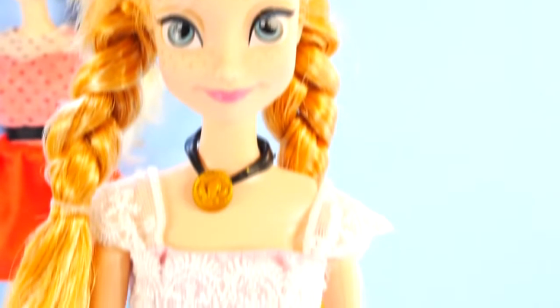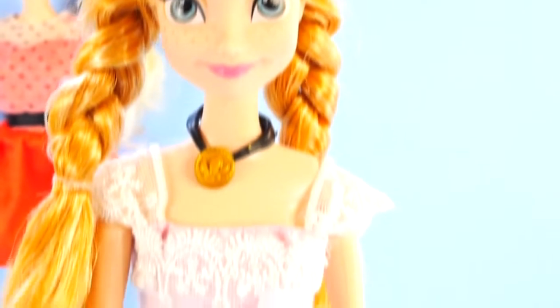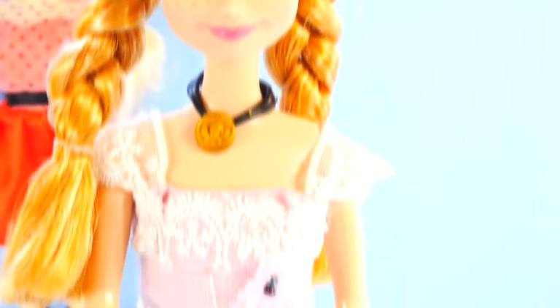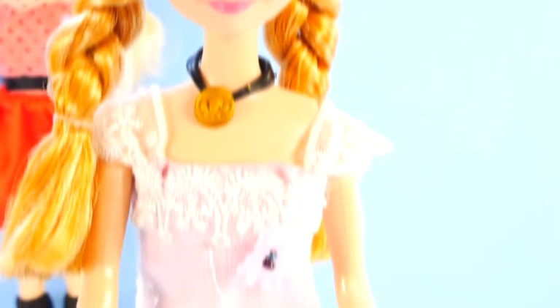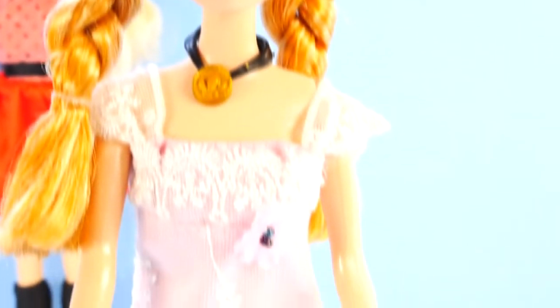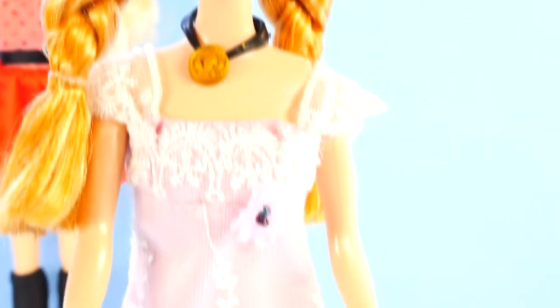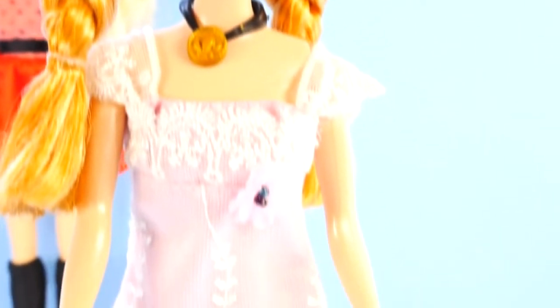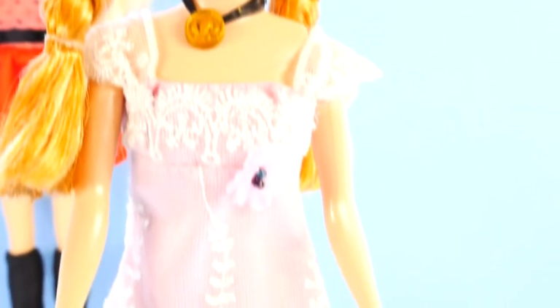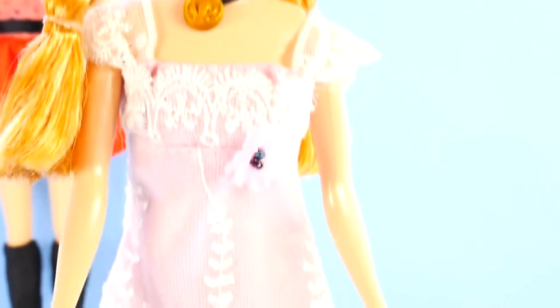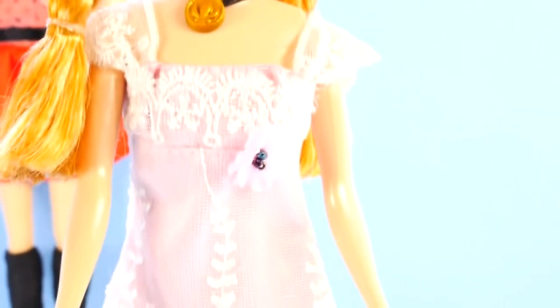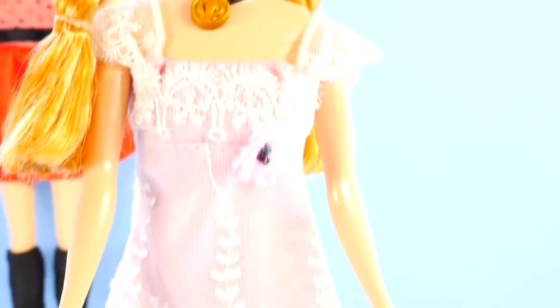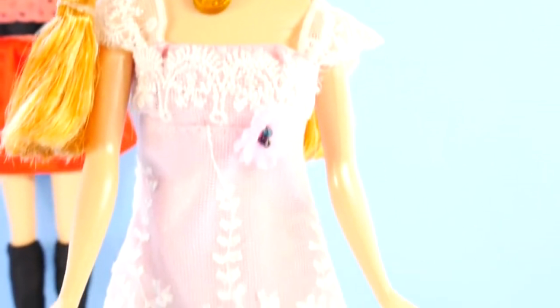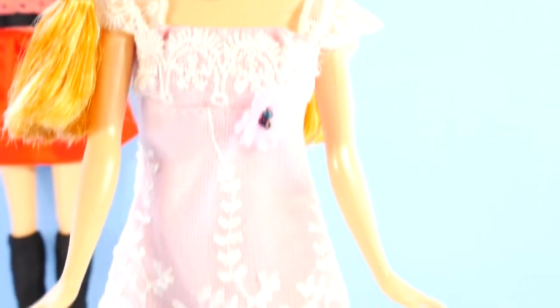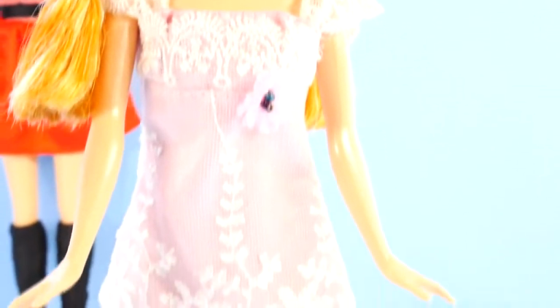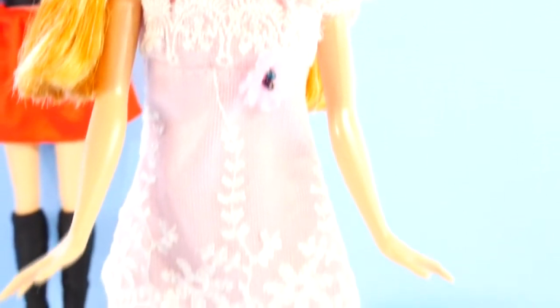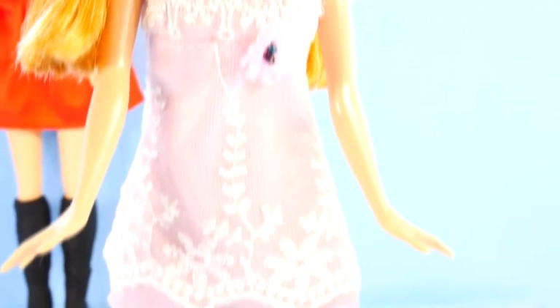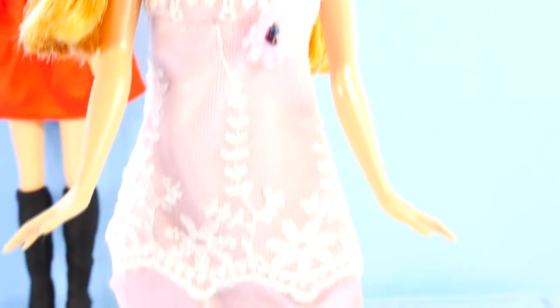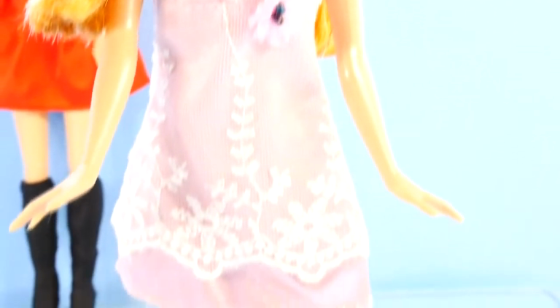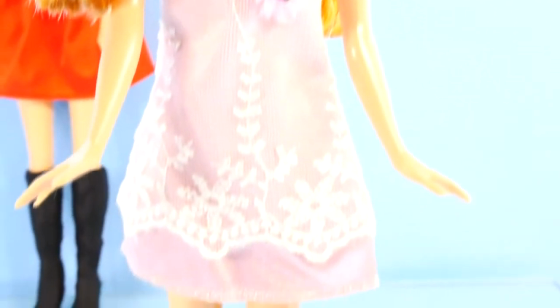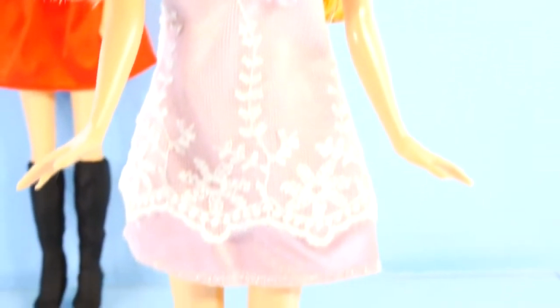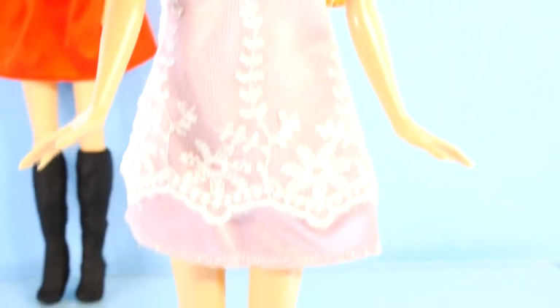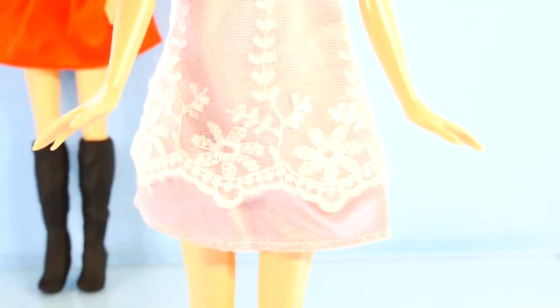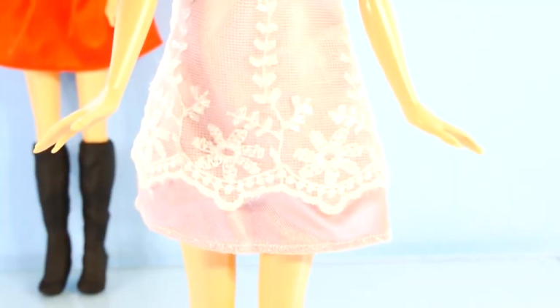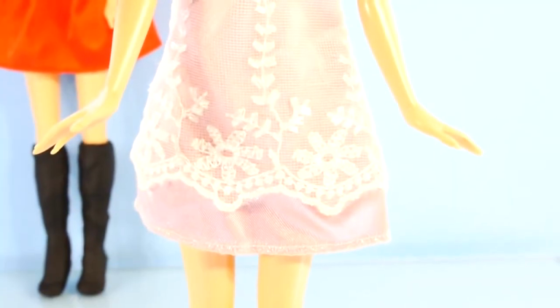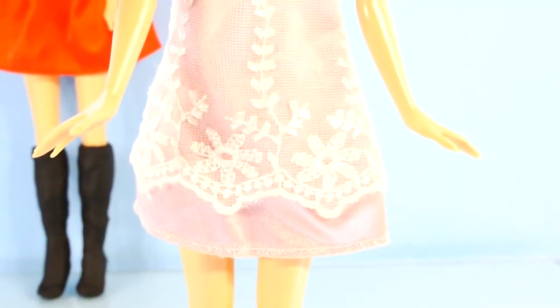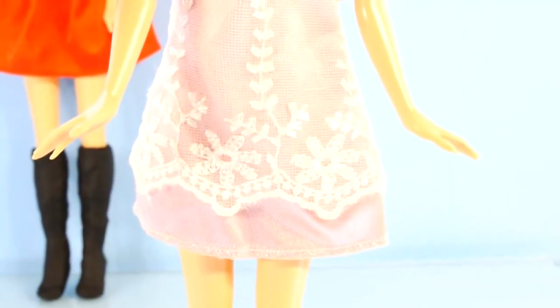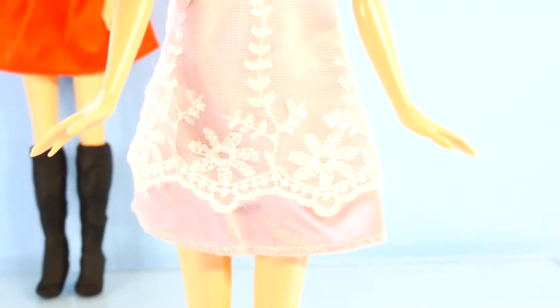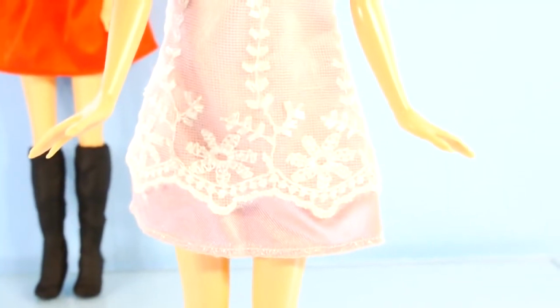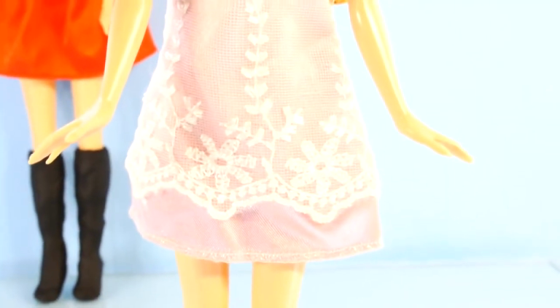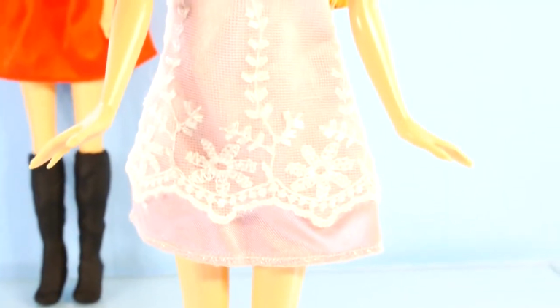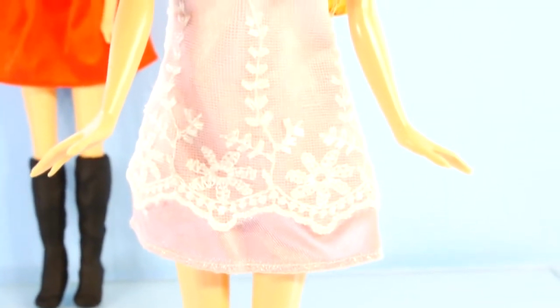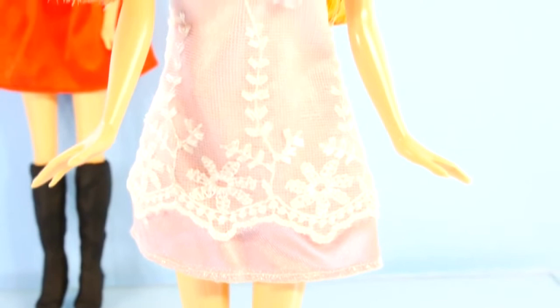And here is Anna. Anna is wearing a very sweet light pink dress with white lace.